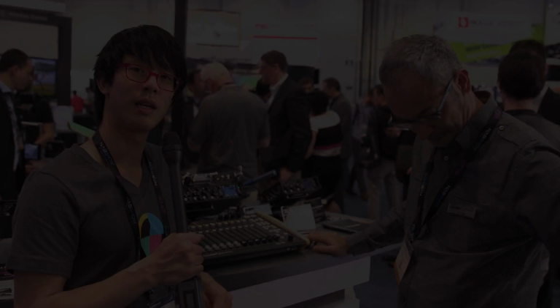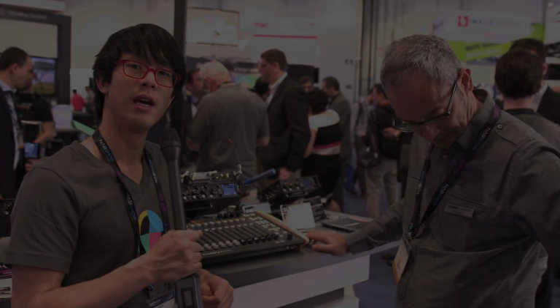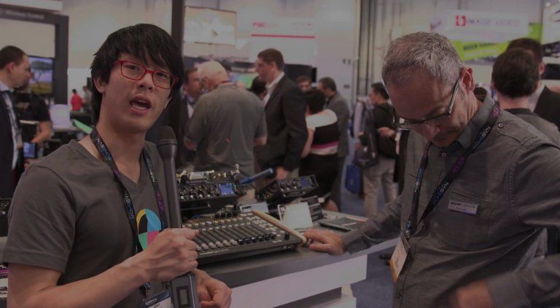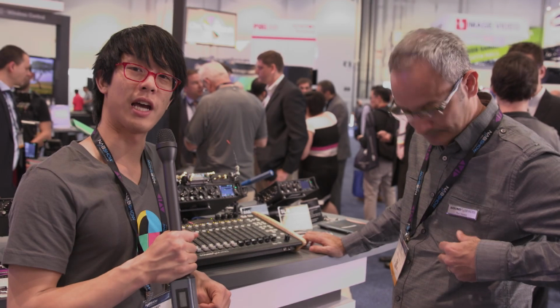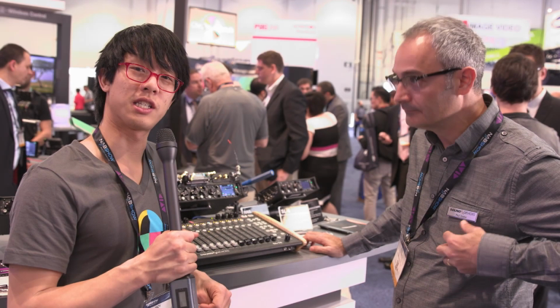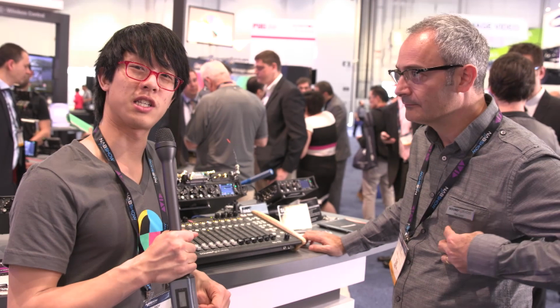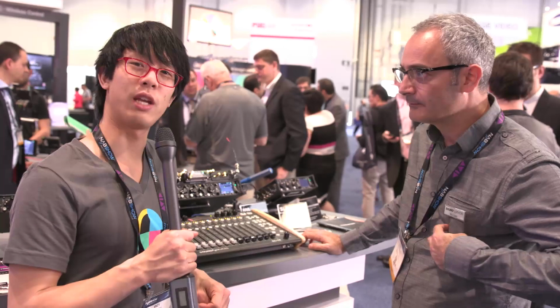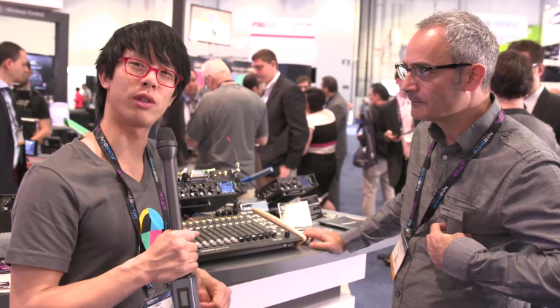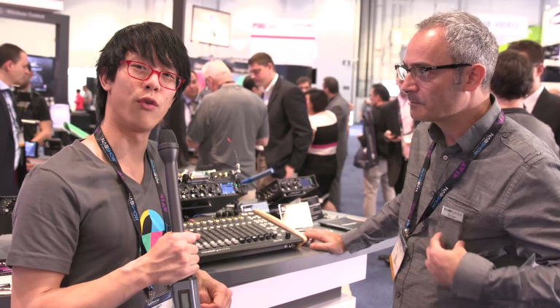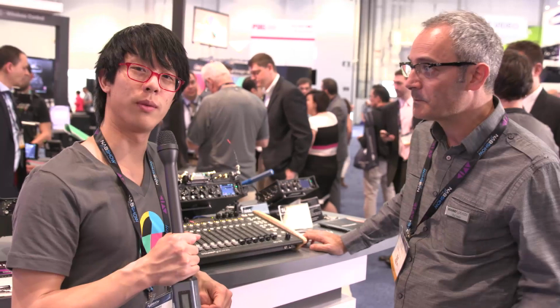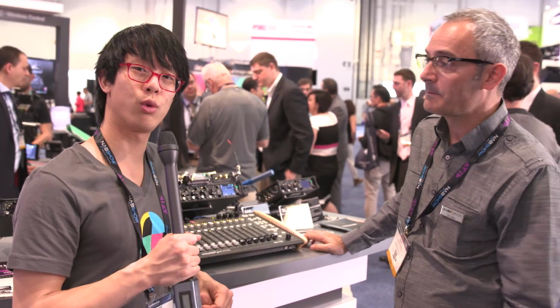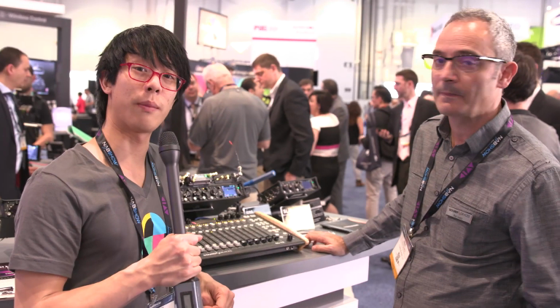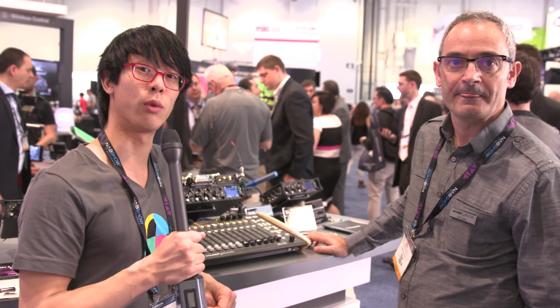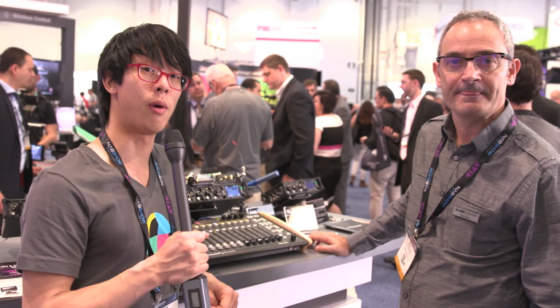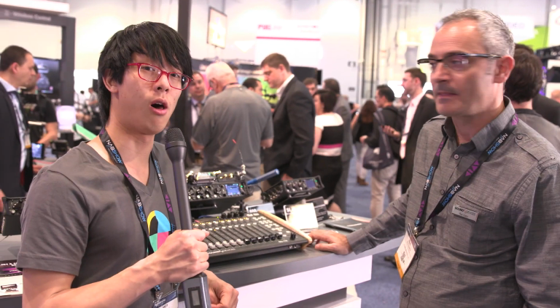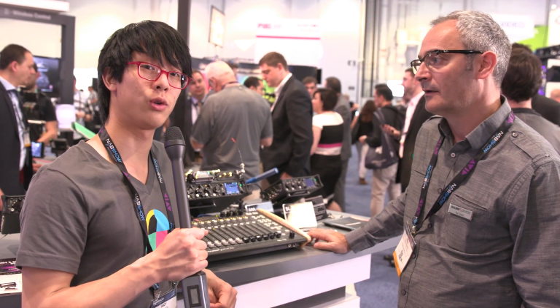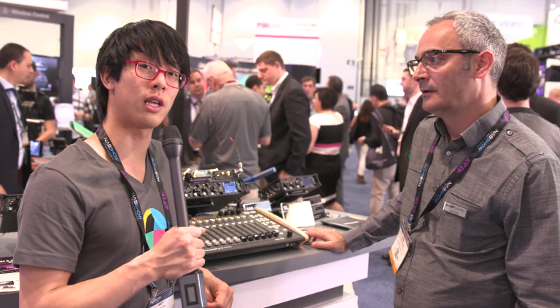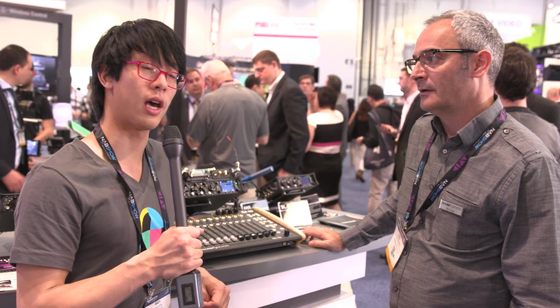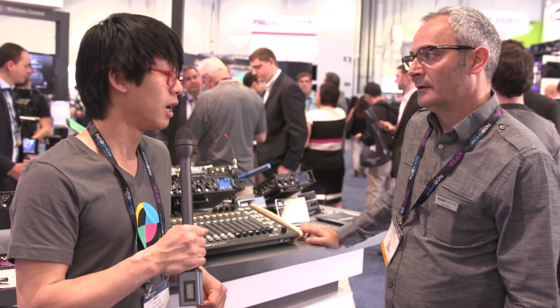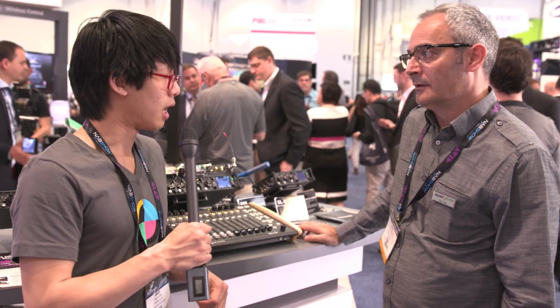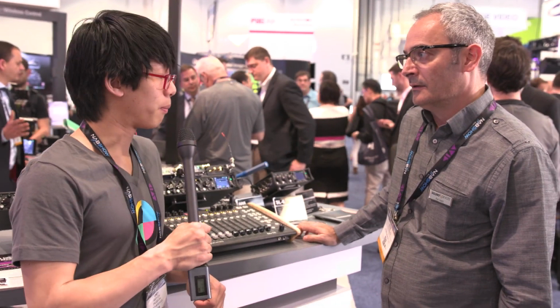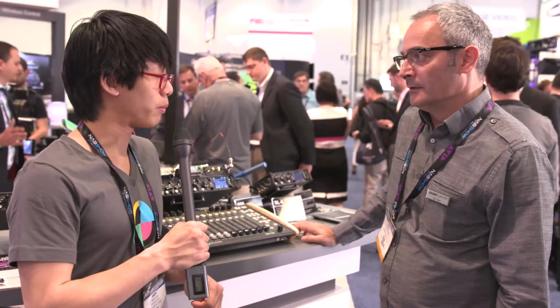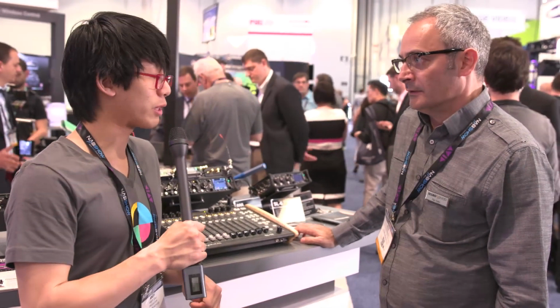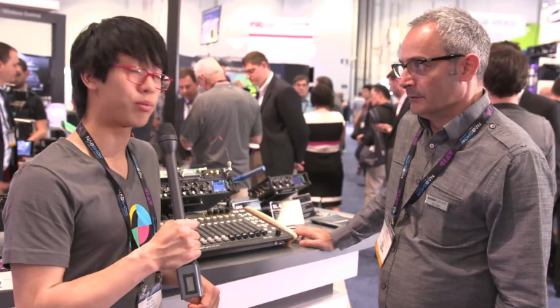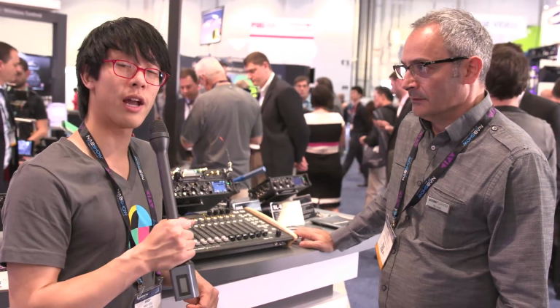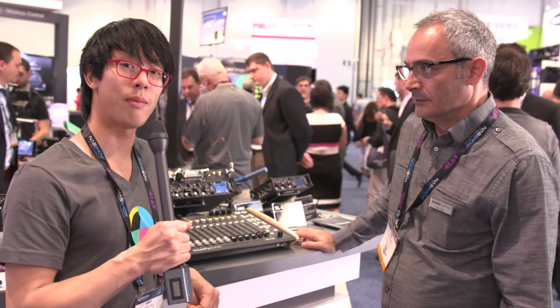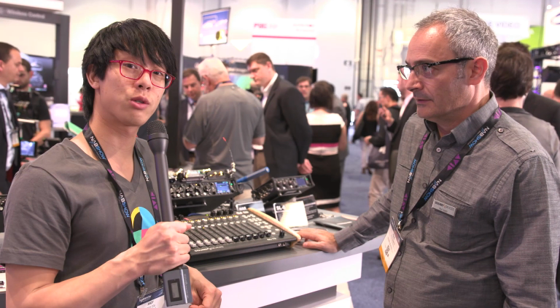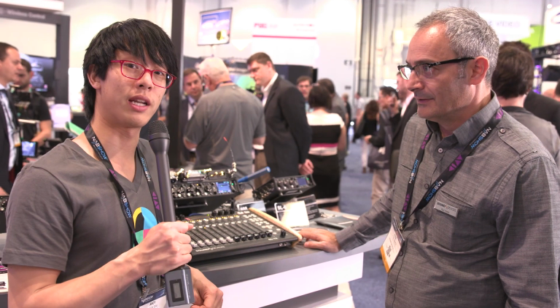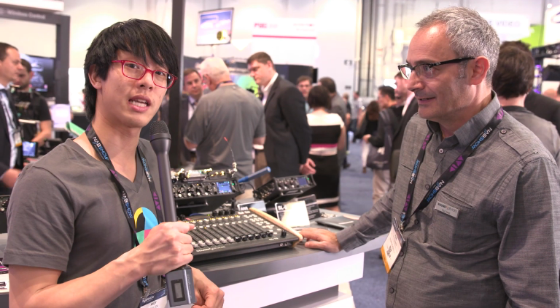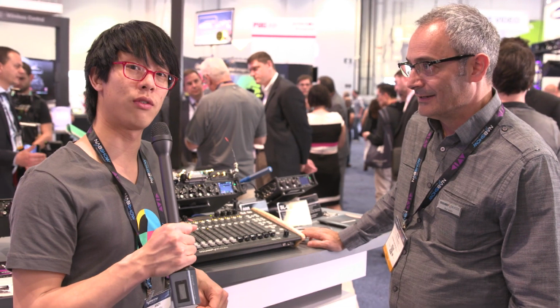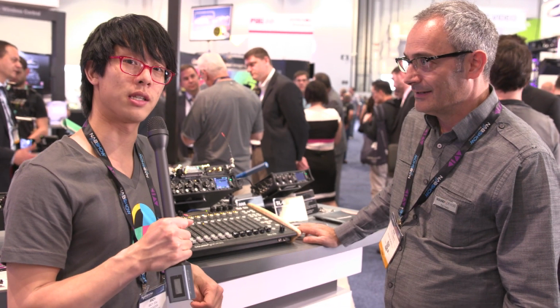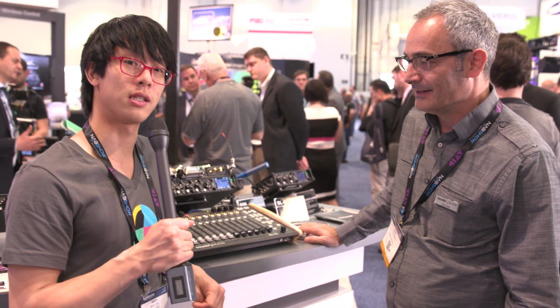Hey guys, this is Andy with No Film School. I'm here with Paul, who's the Director of Product Management at Sound Devices.